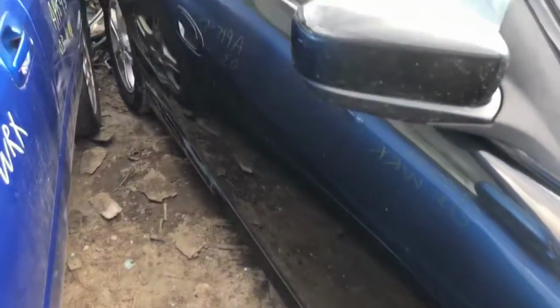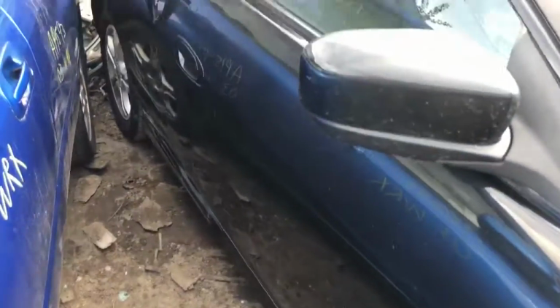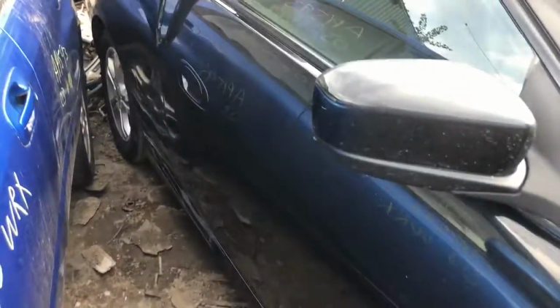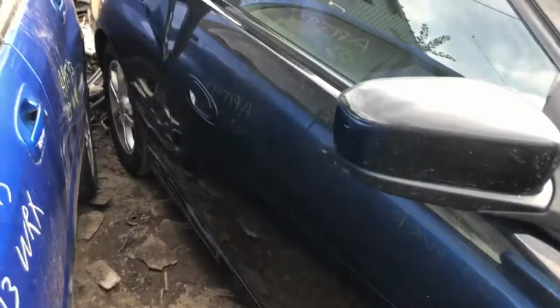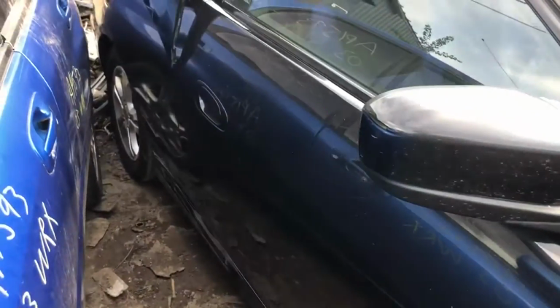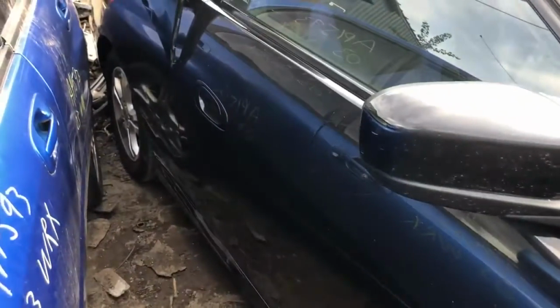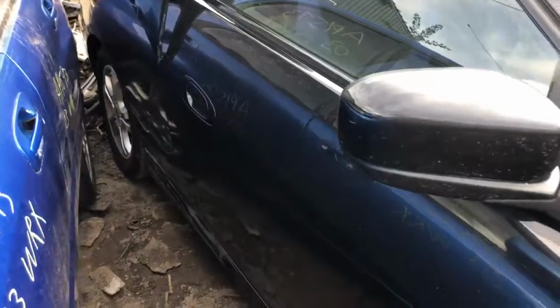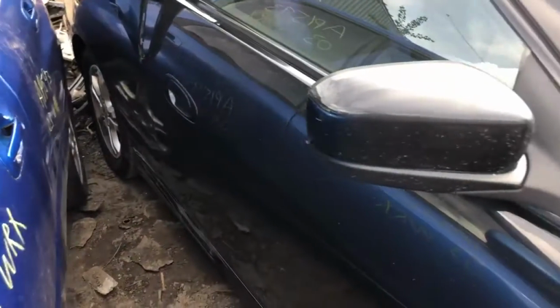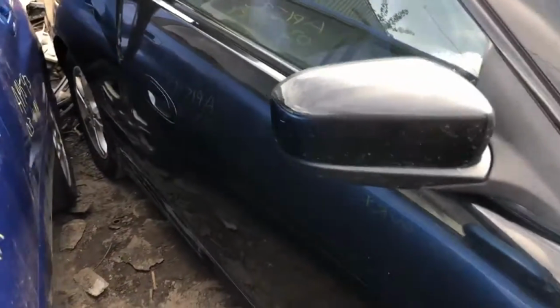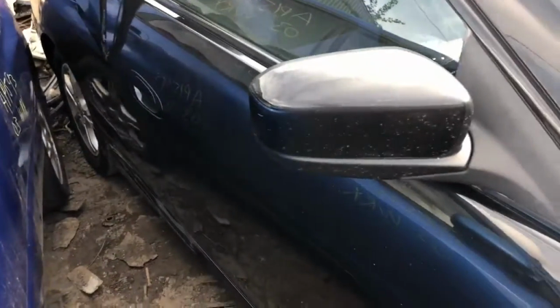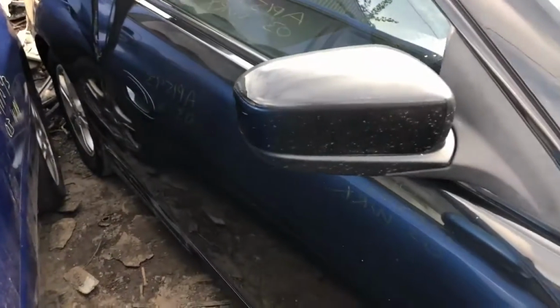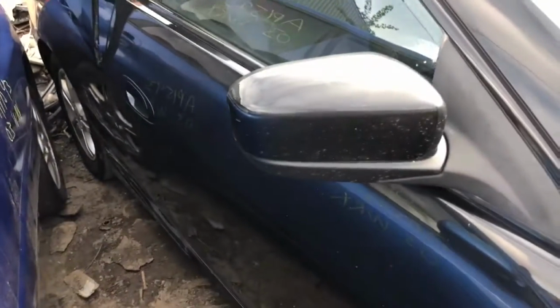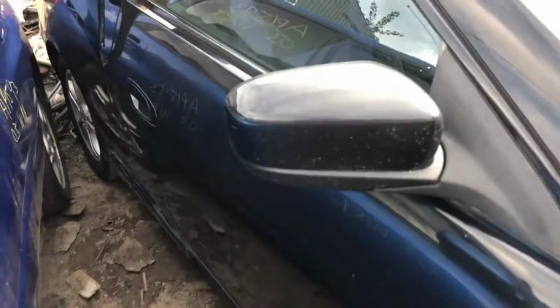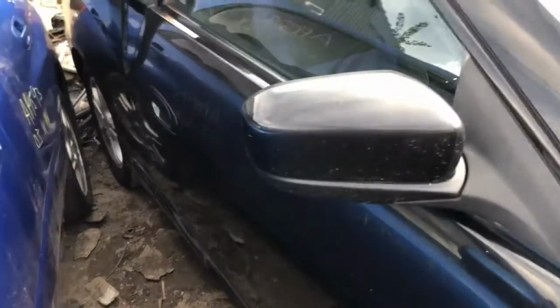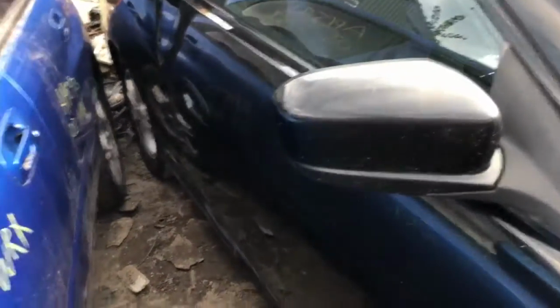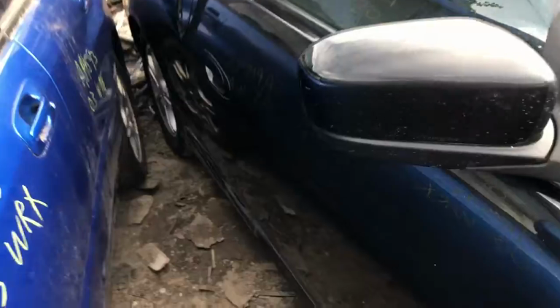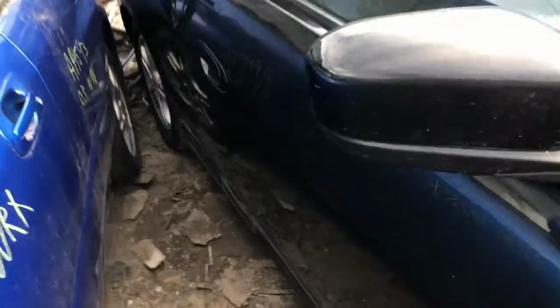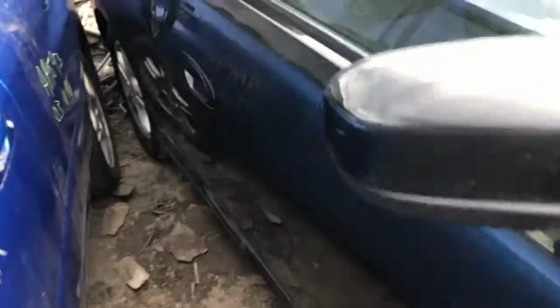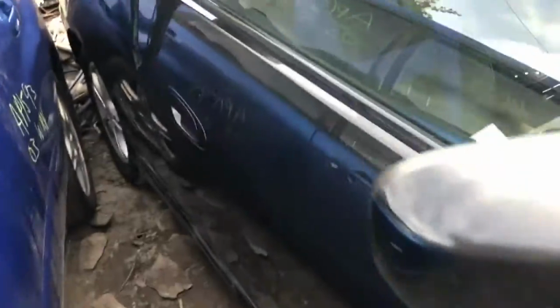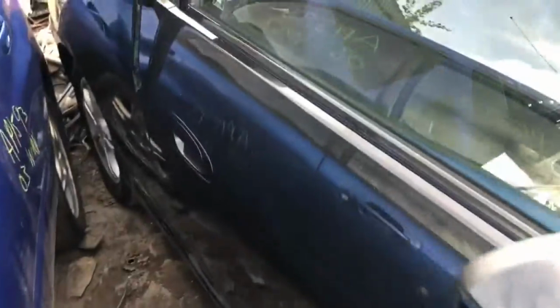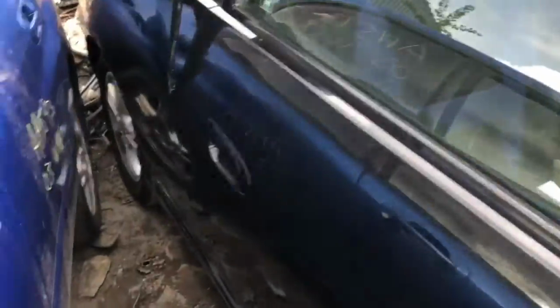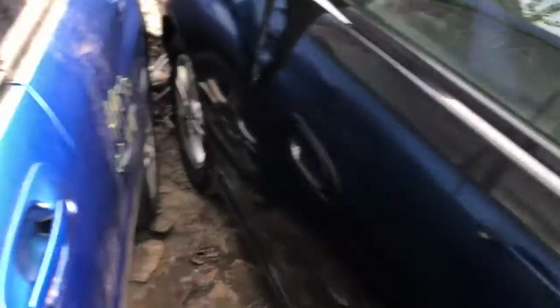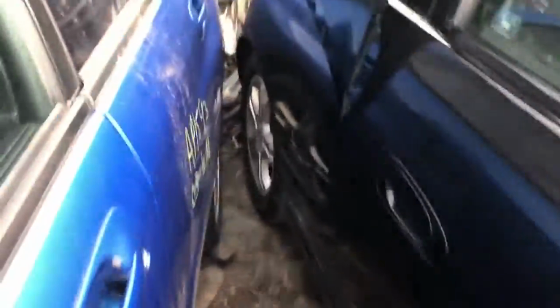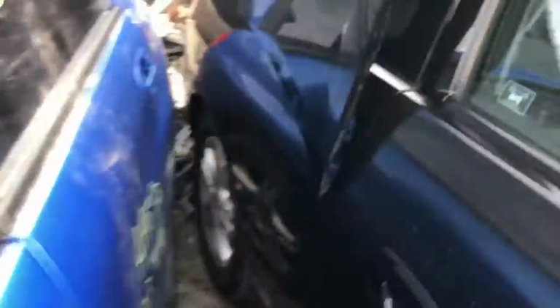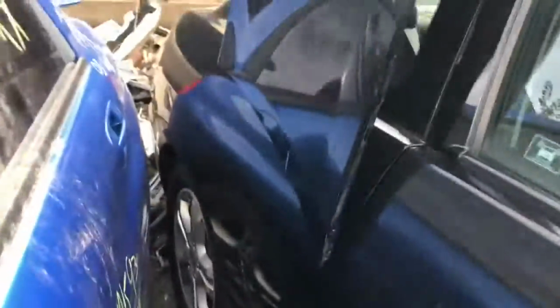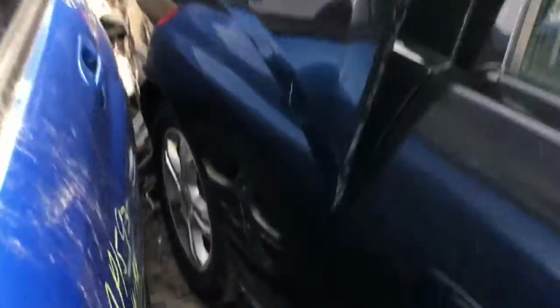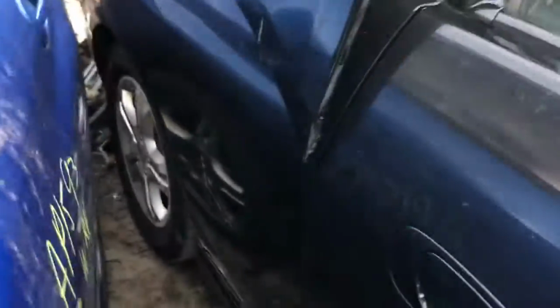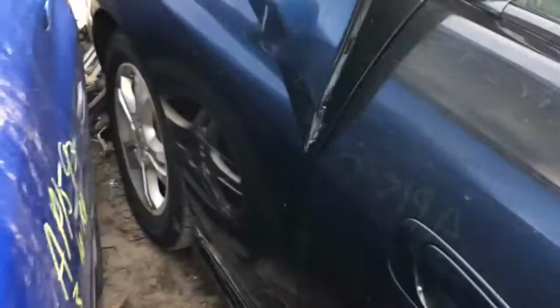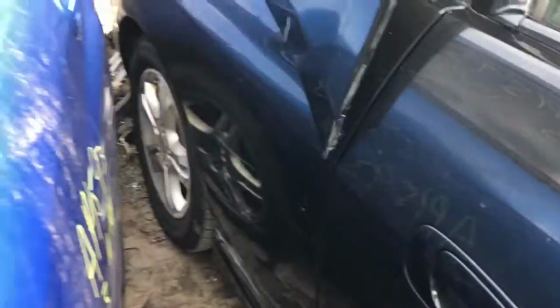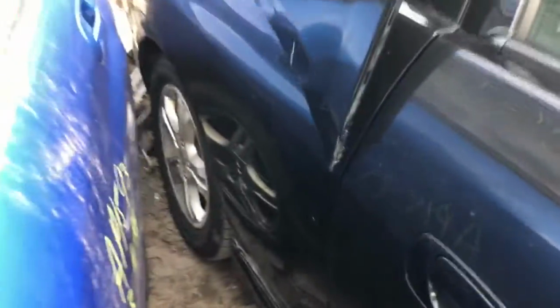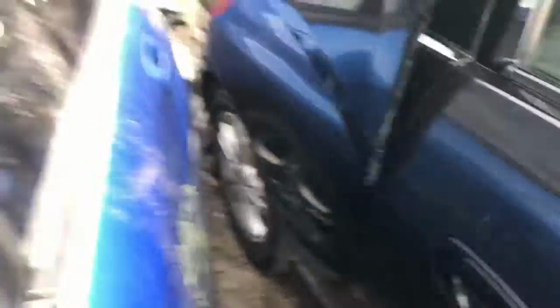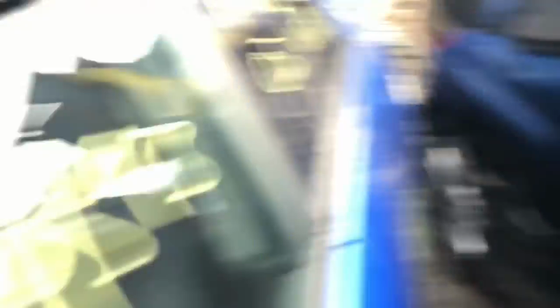Passenger side door looks good. Good mirror. Quarter panel is a bit scratched.